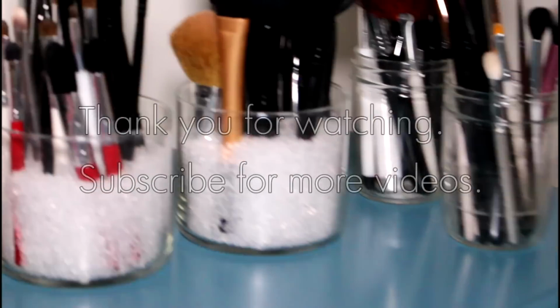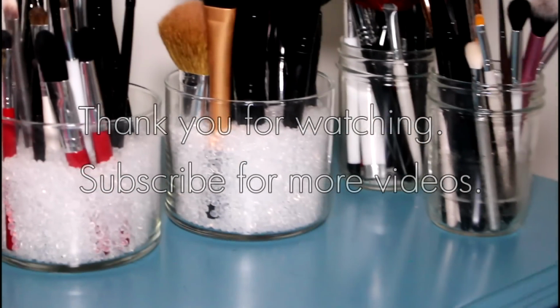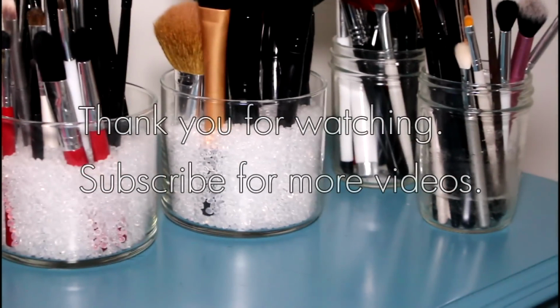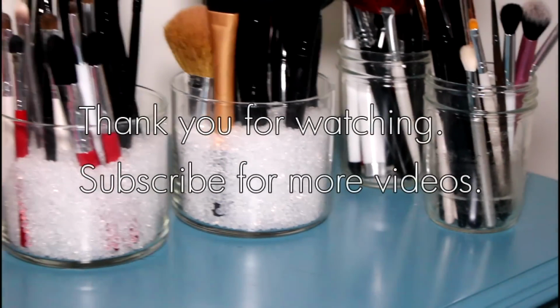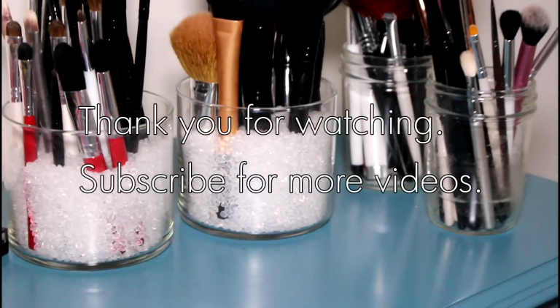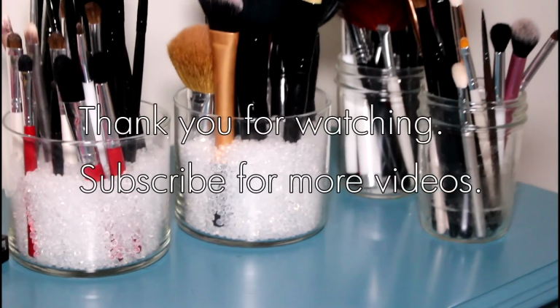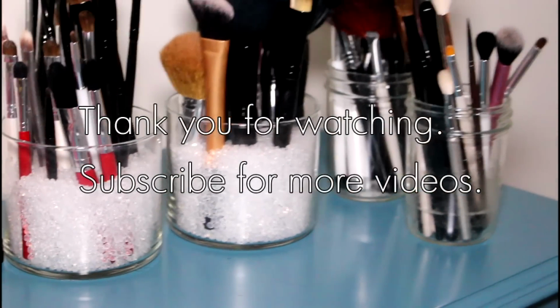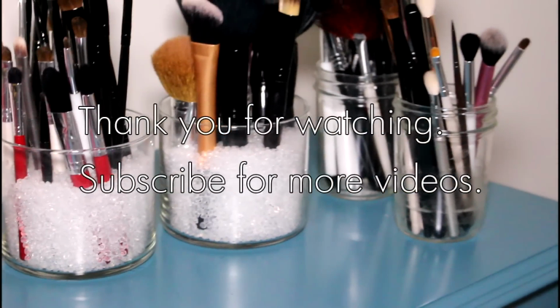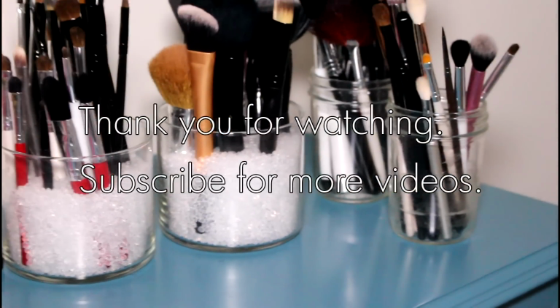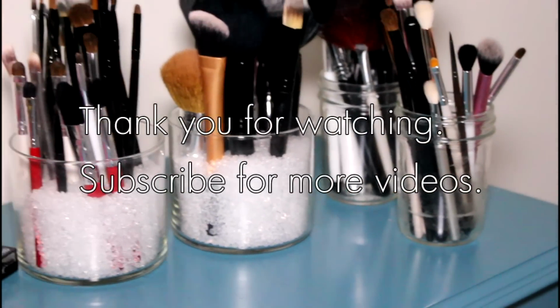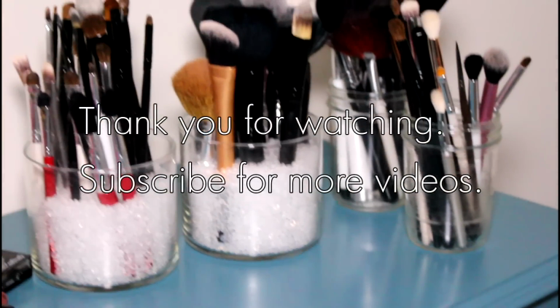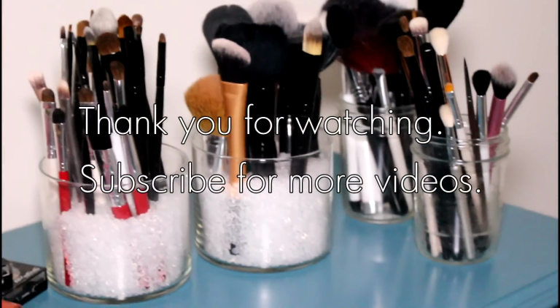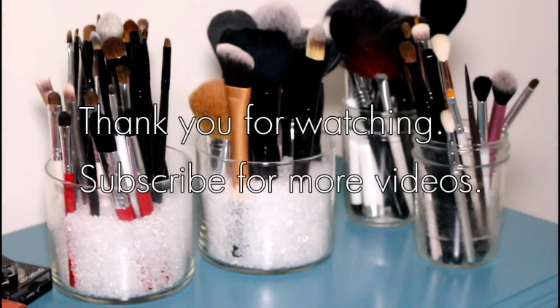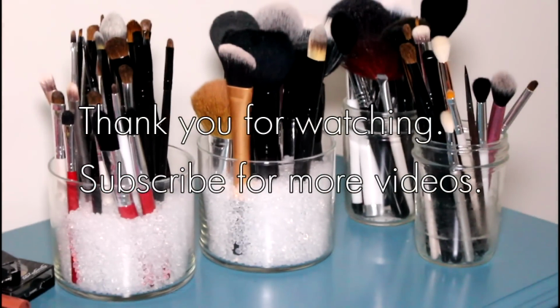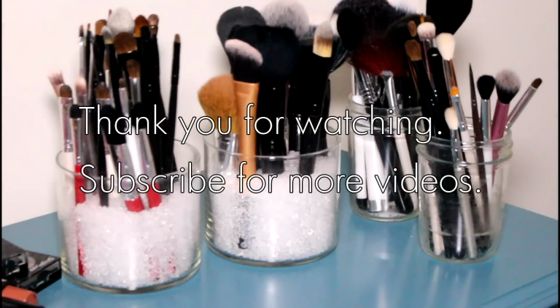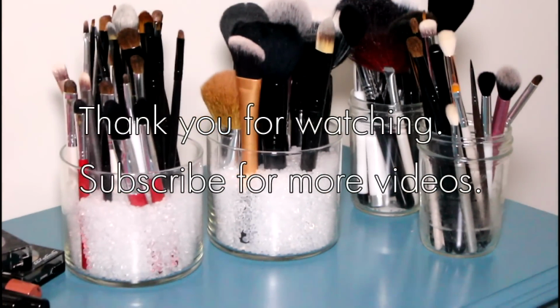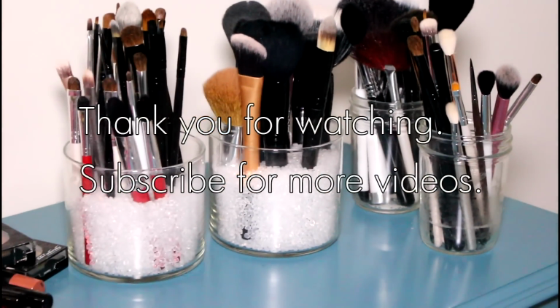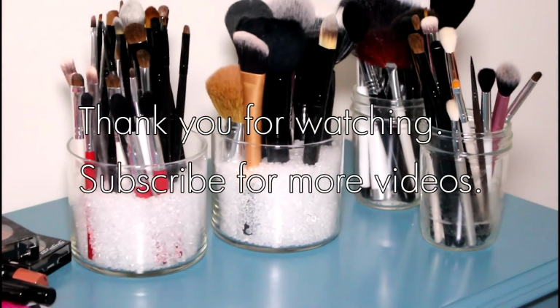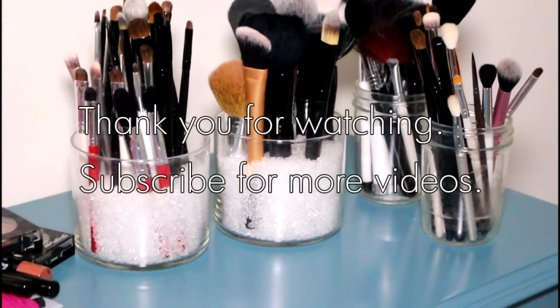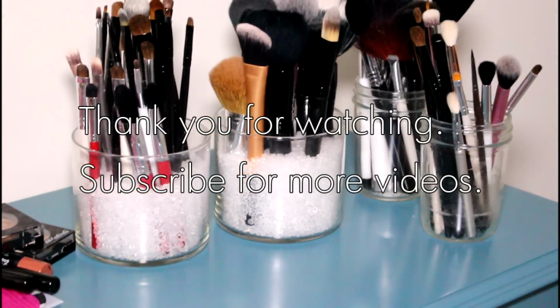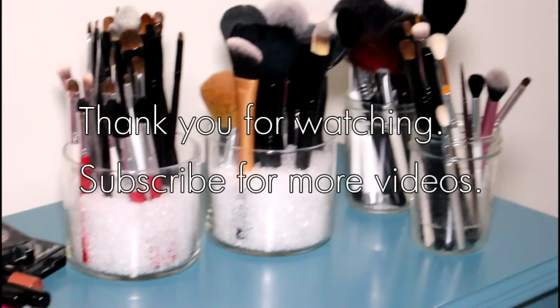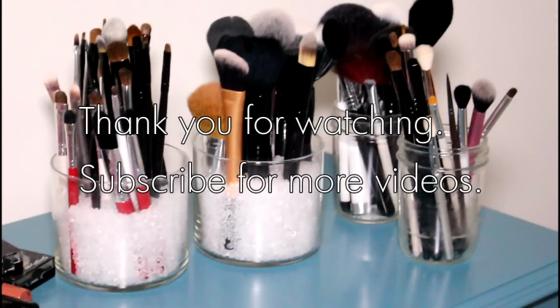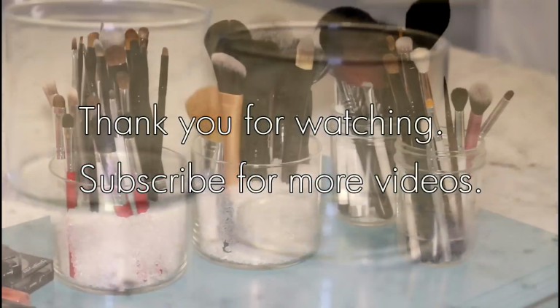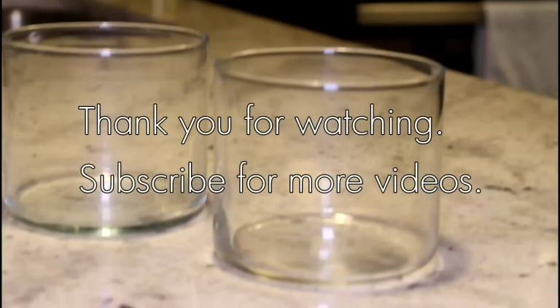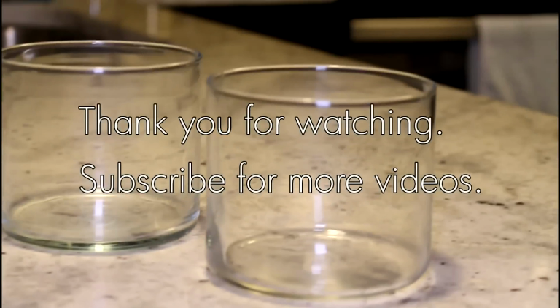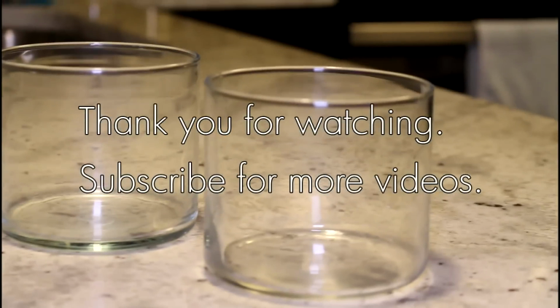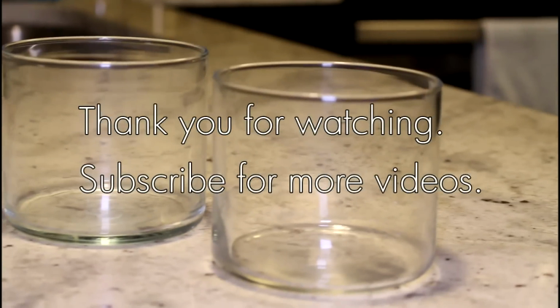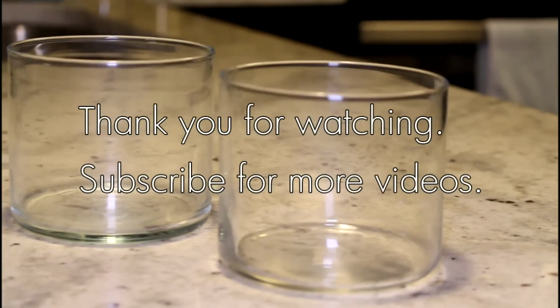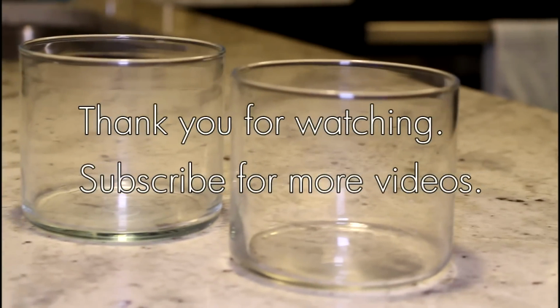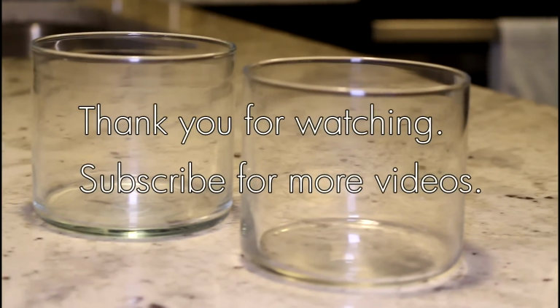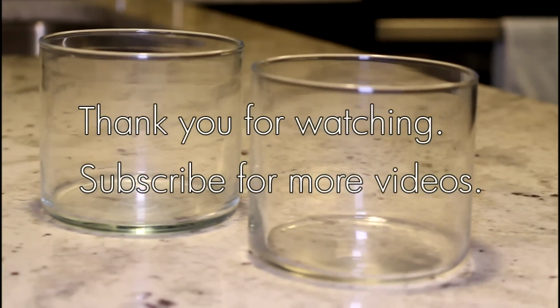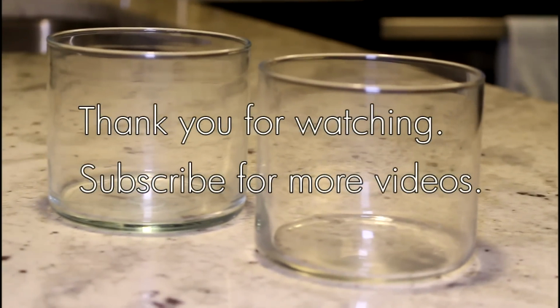That's it everyone! Thank you all so much for watching. Subscribe if you liked this video and I'll see you in the next one. Bye!